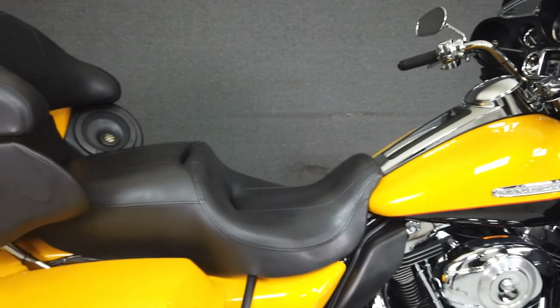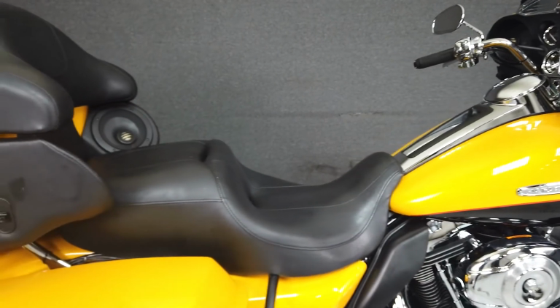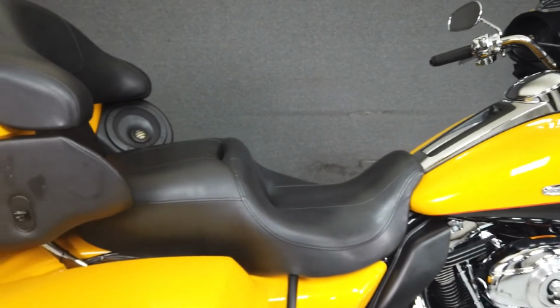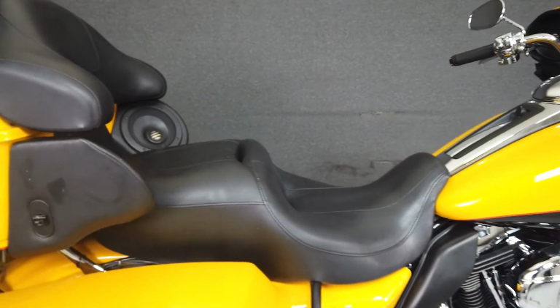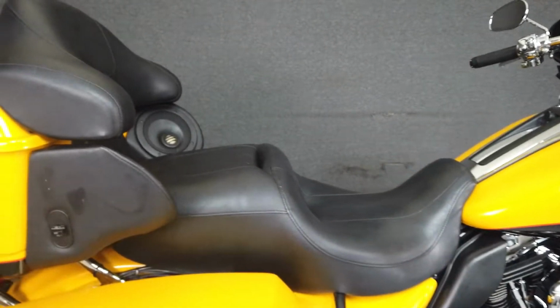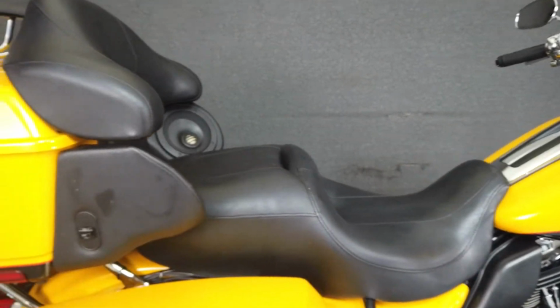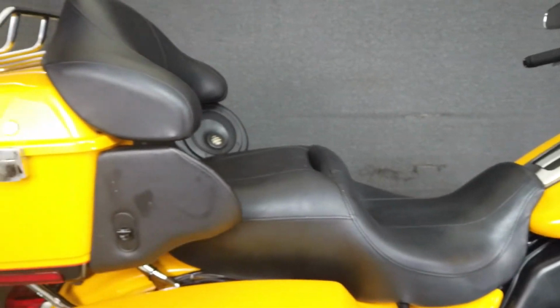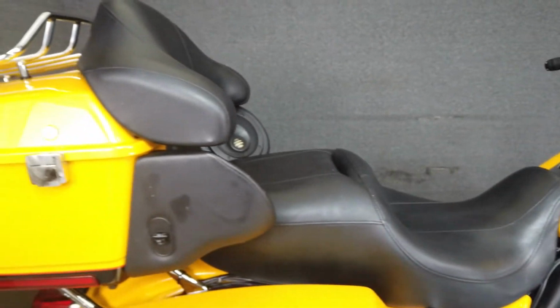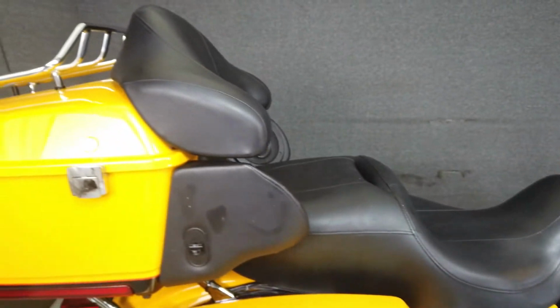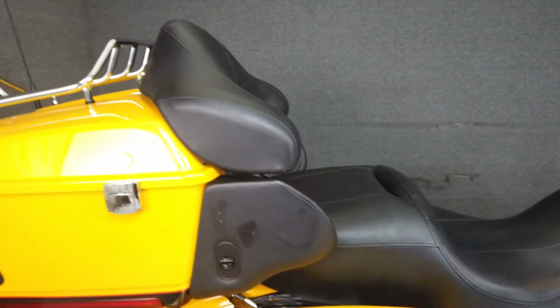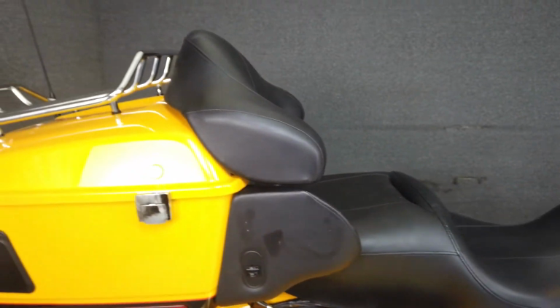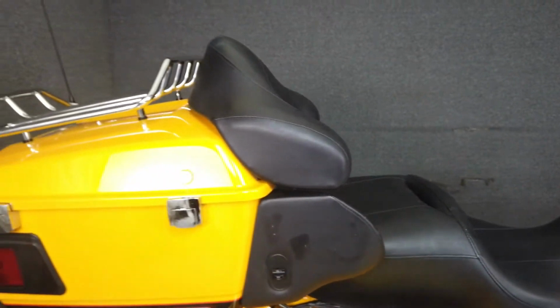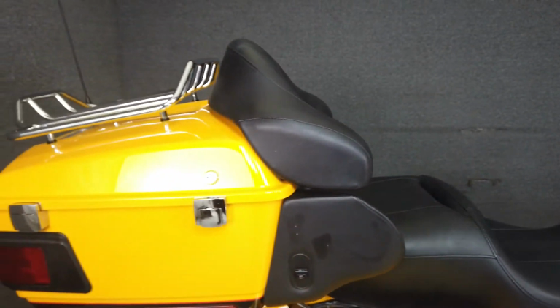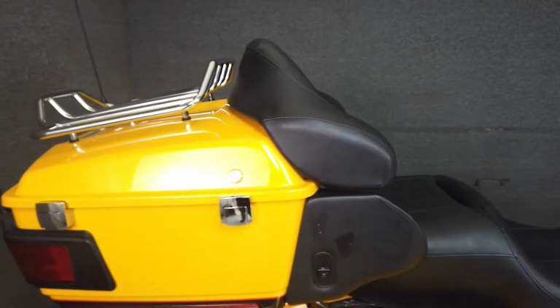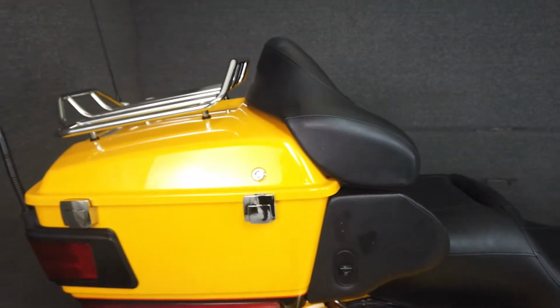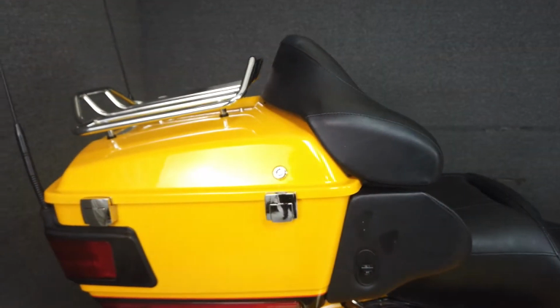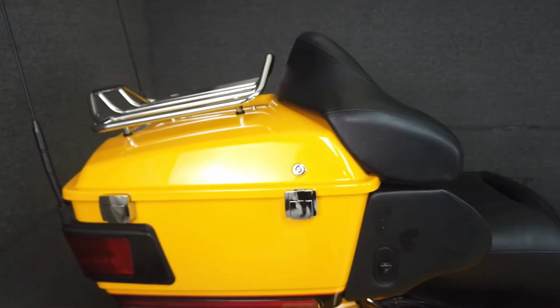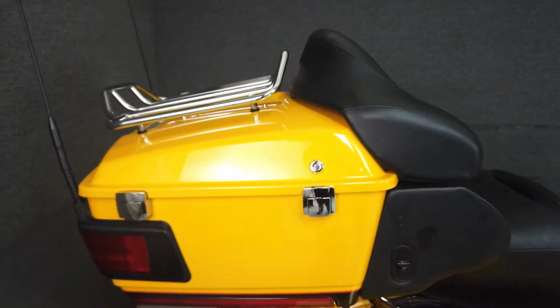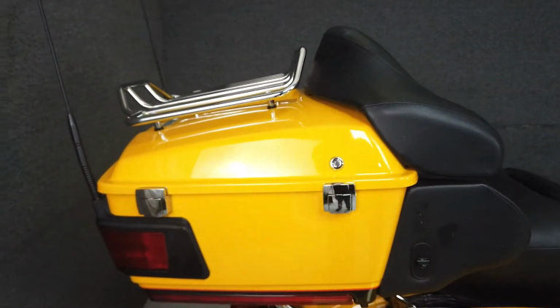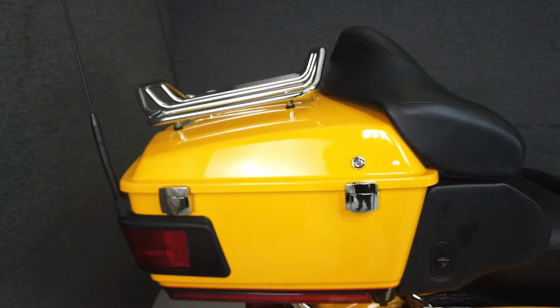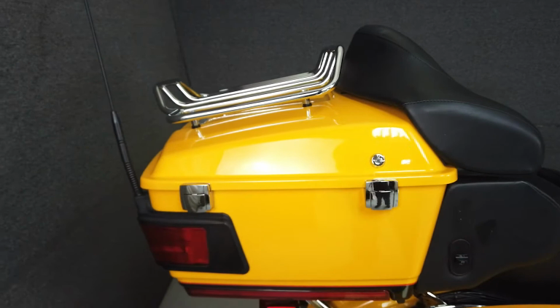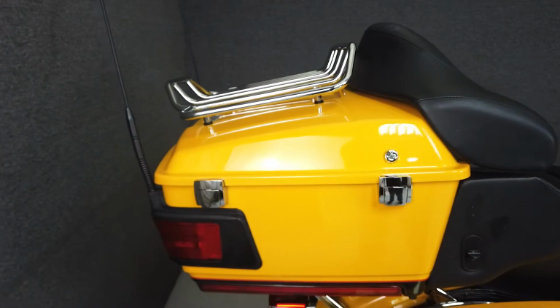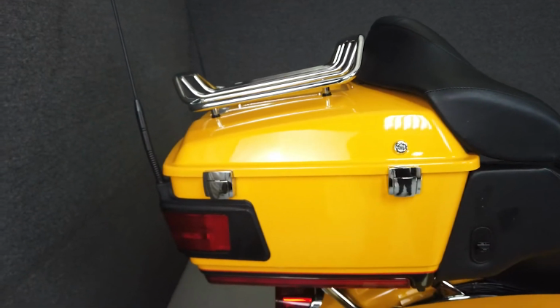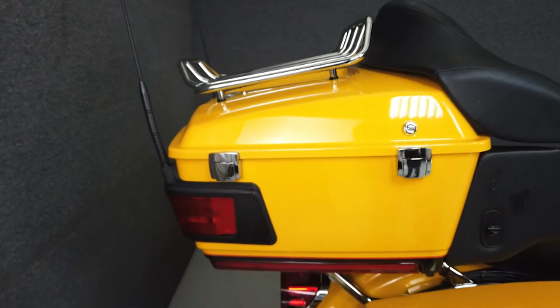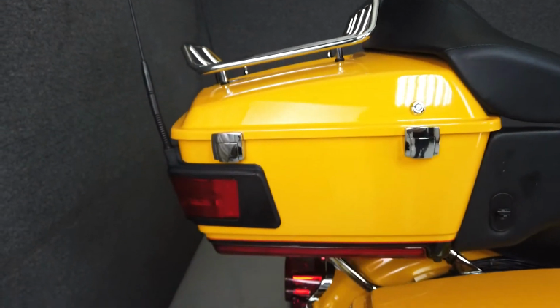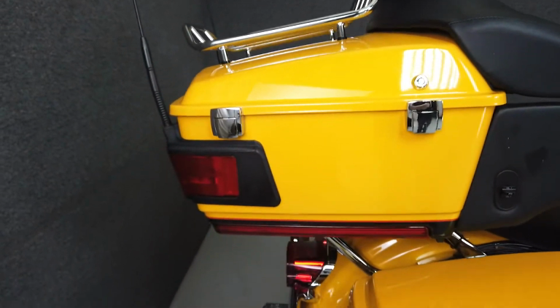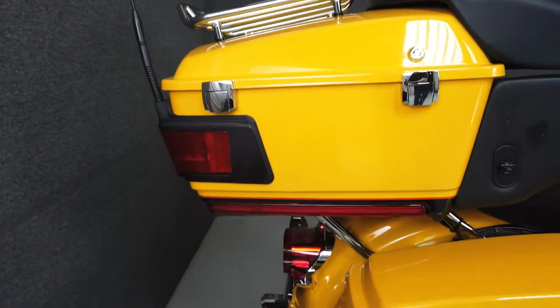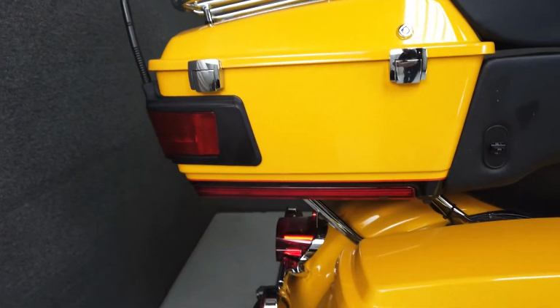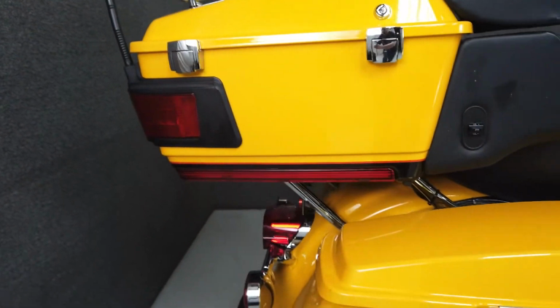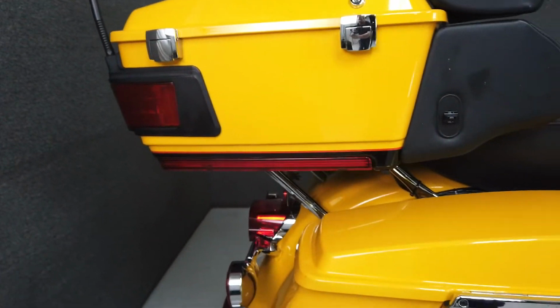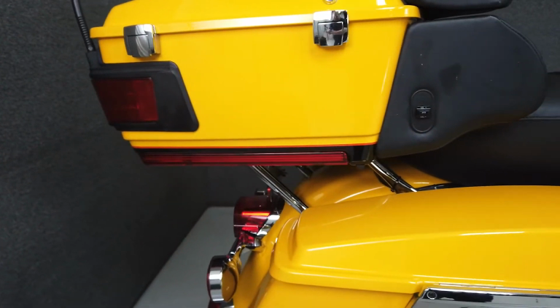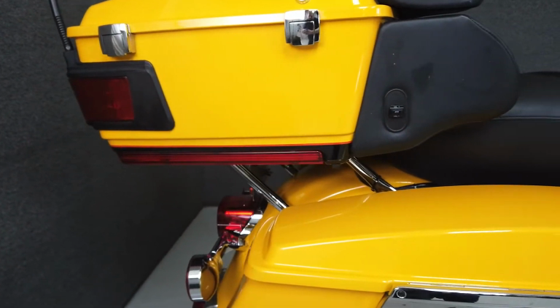windshield trim, inner fairing trim, radio trim, fairing switch panel trim, chrome hand controls, and two-way speakers.